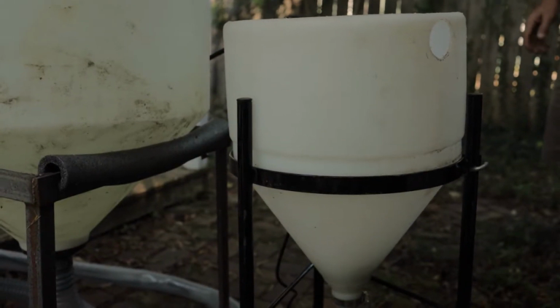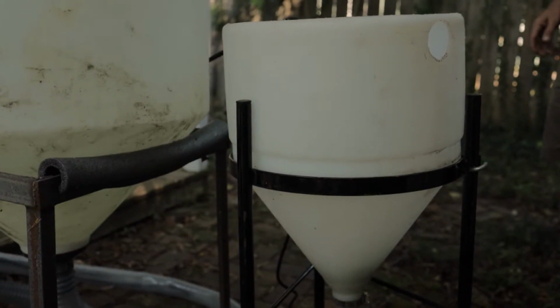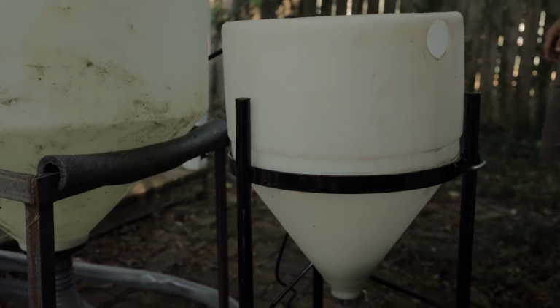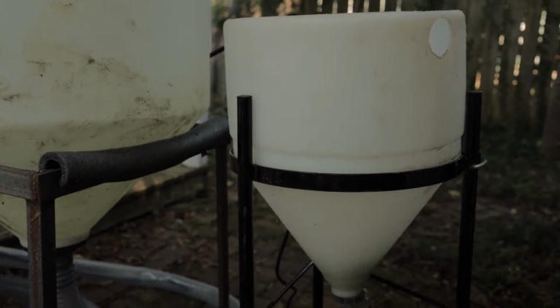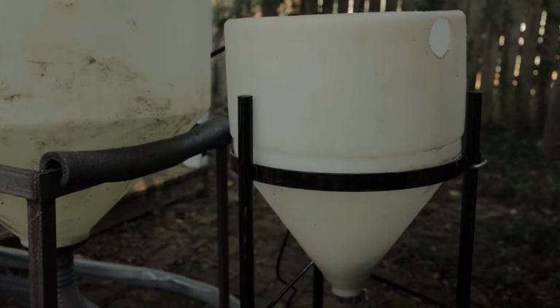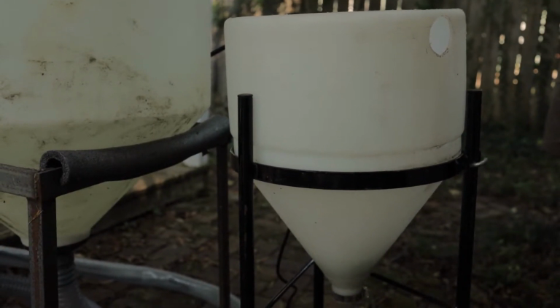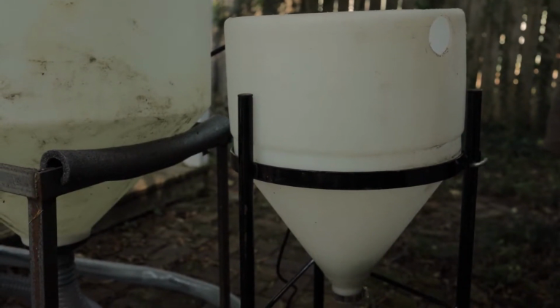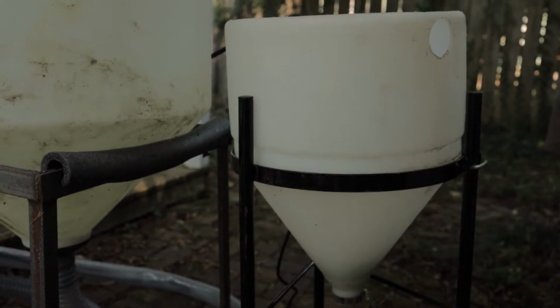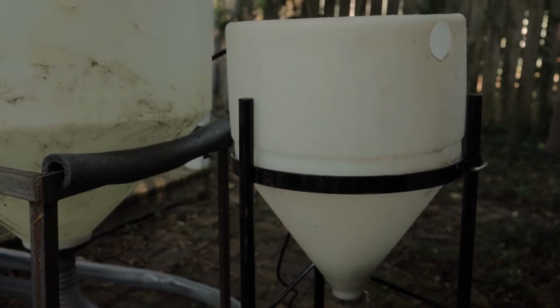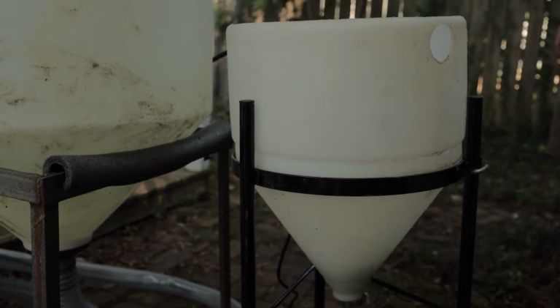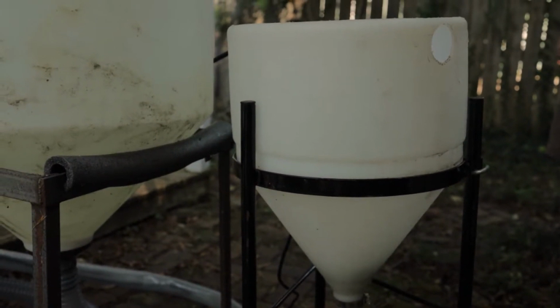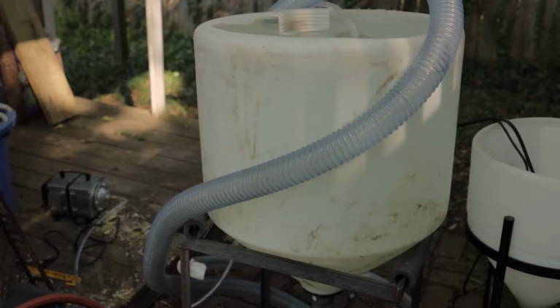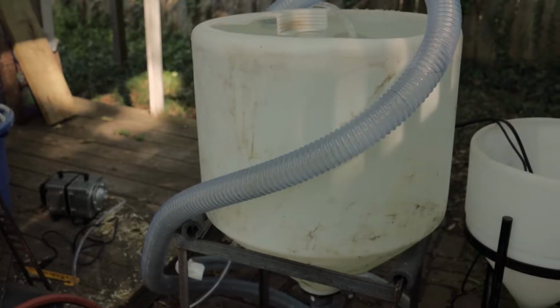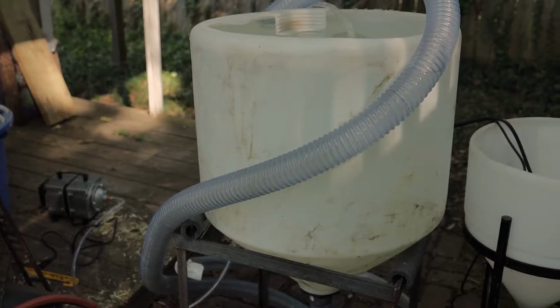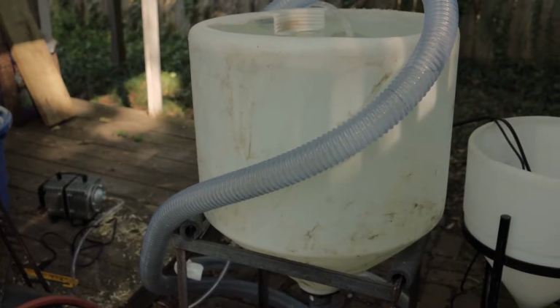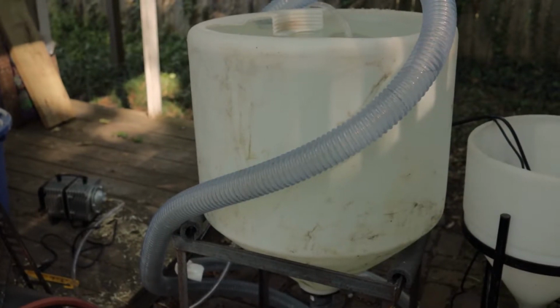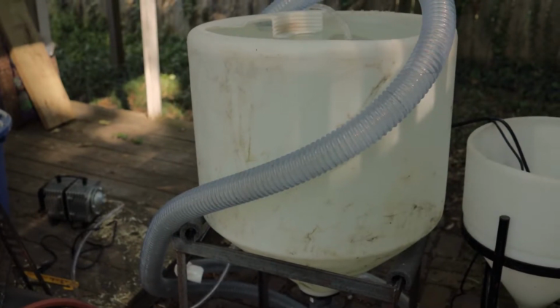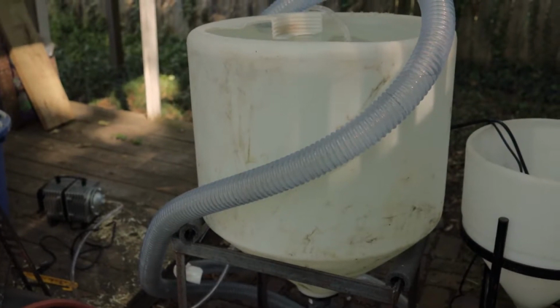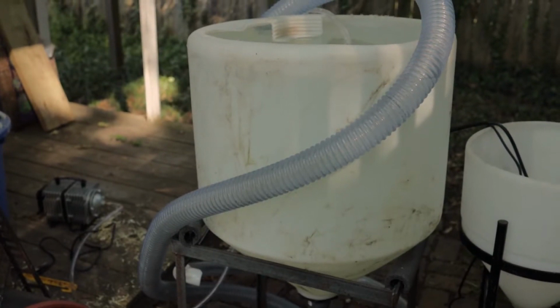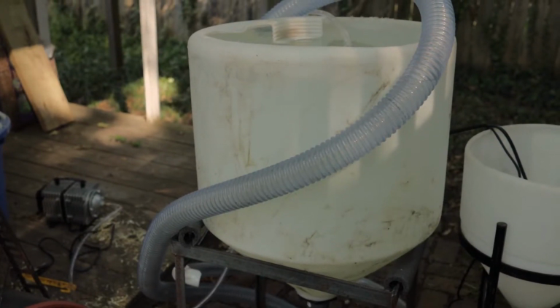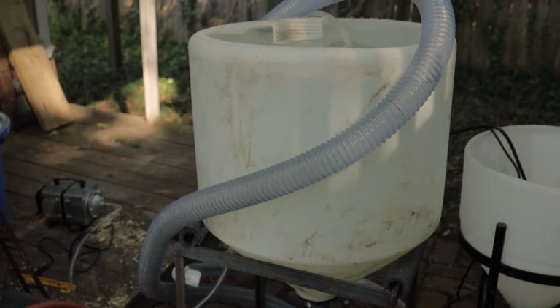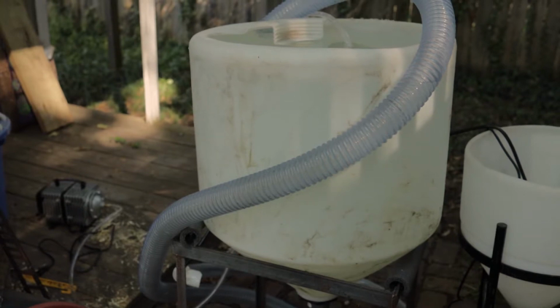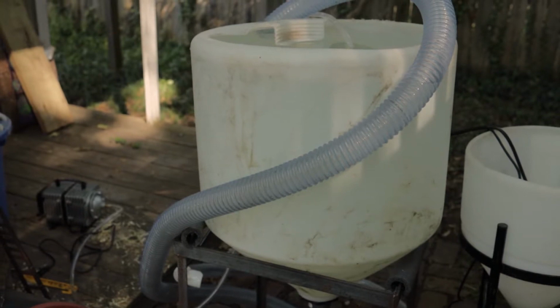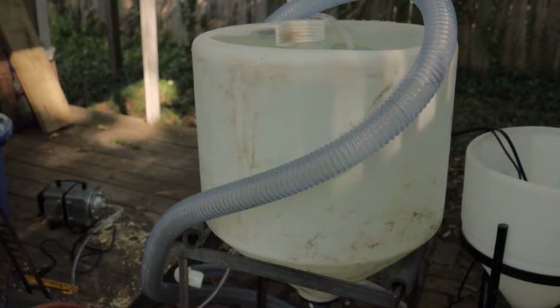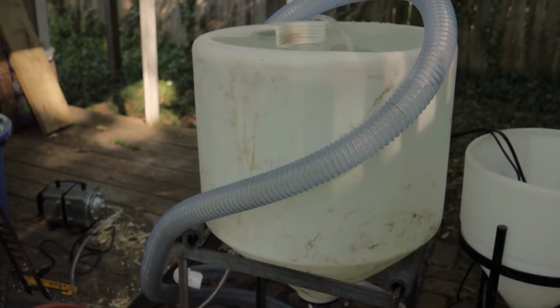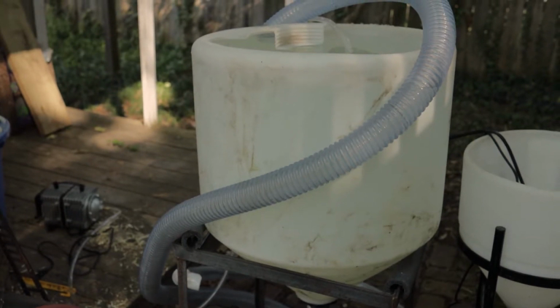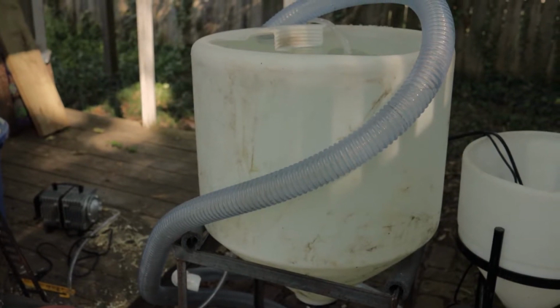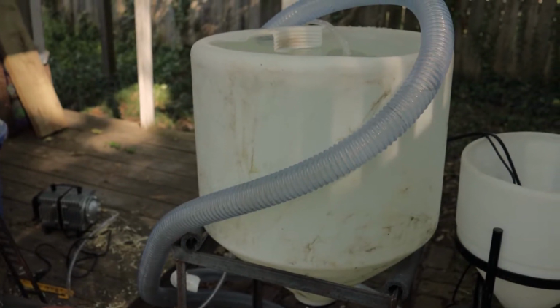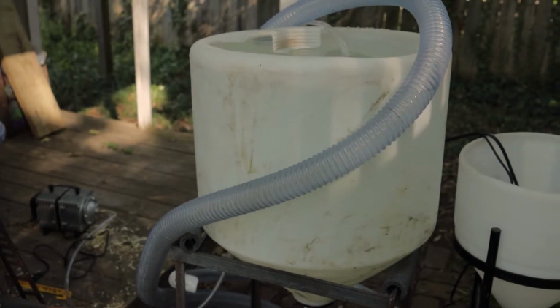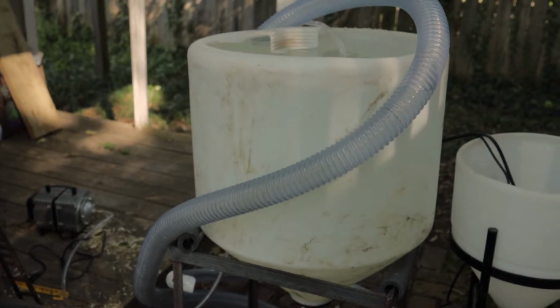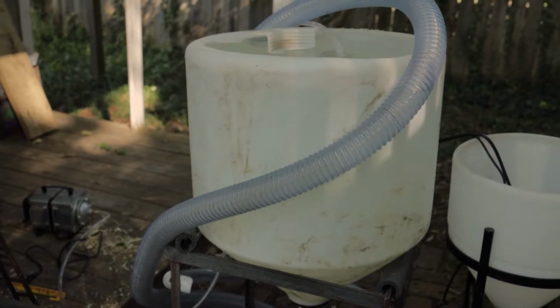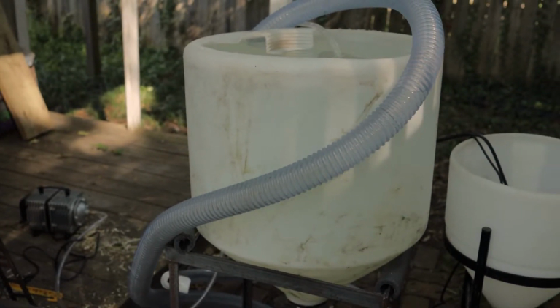We have a seven gallon brewer and a 35 gallon brewer. This one is already set up.